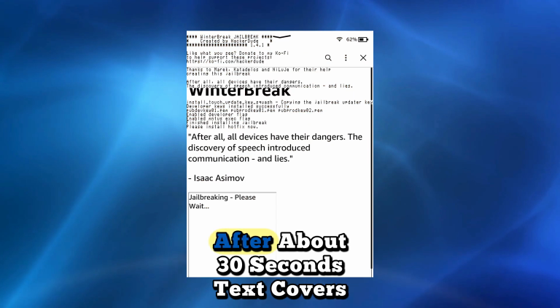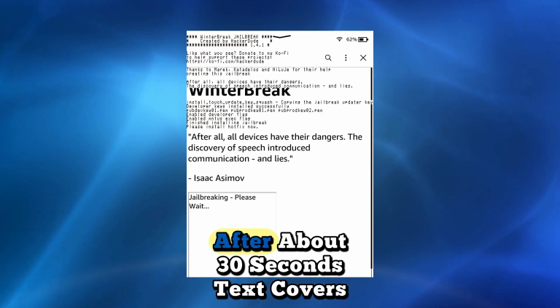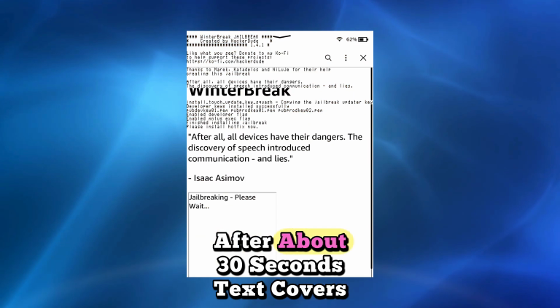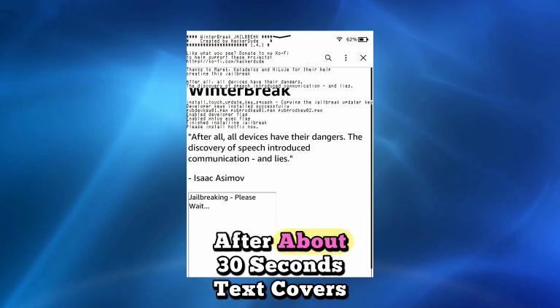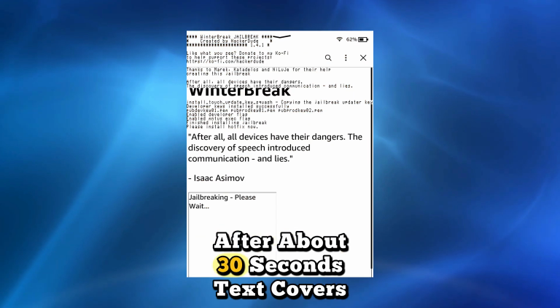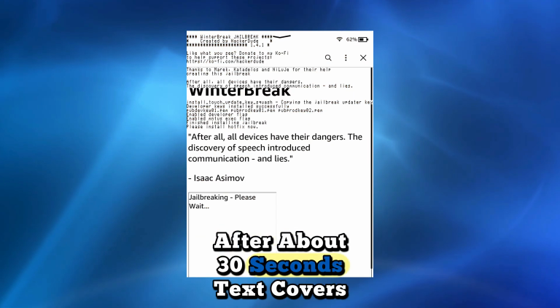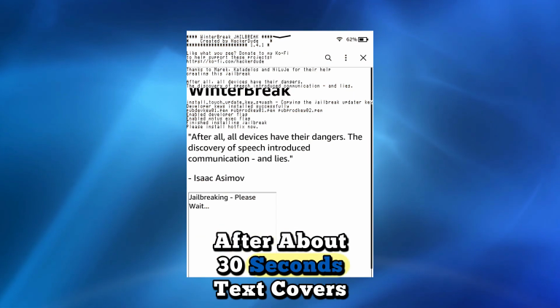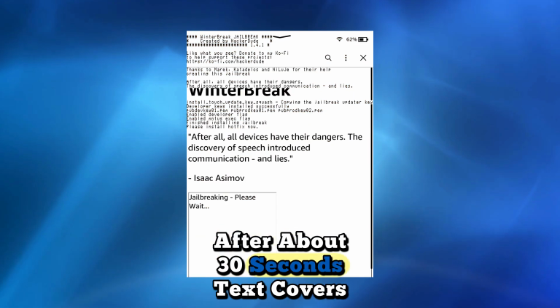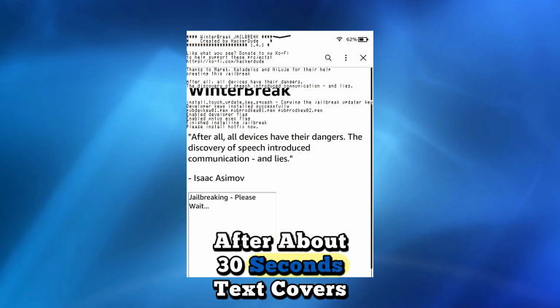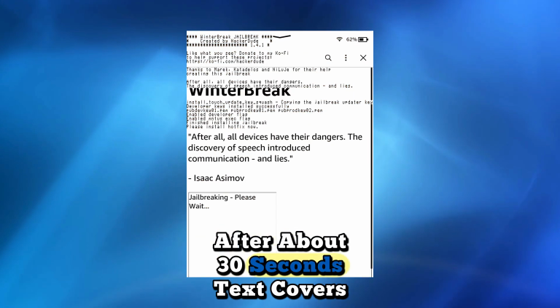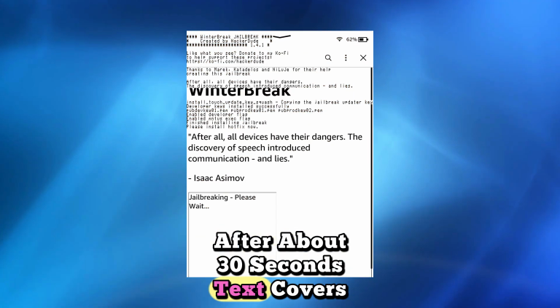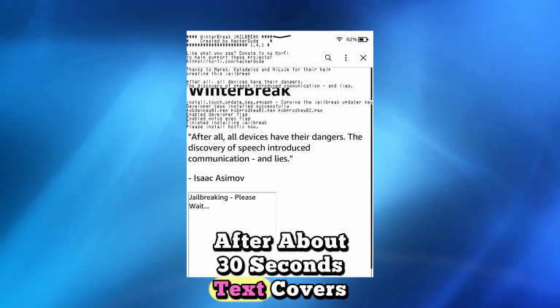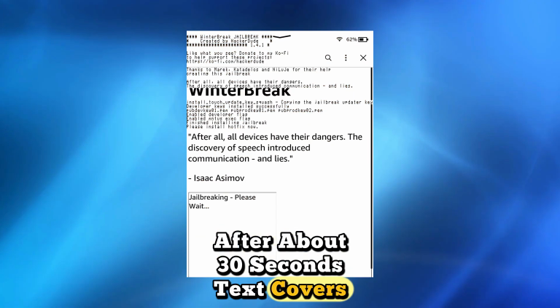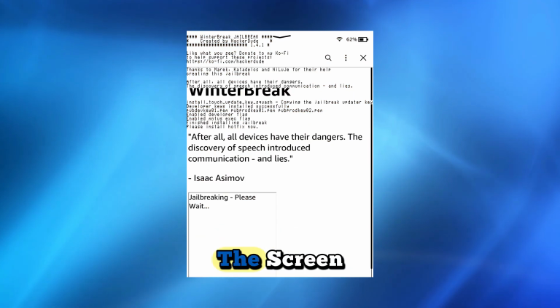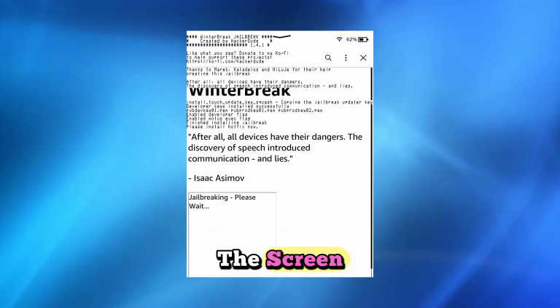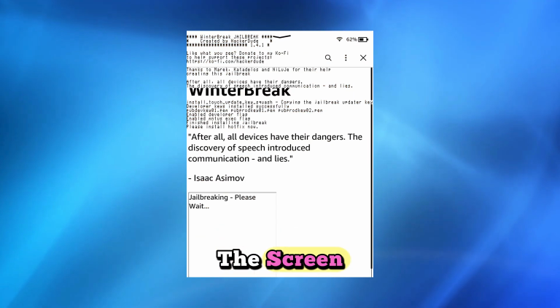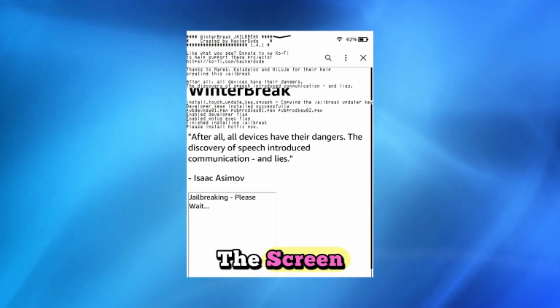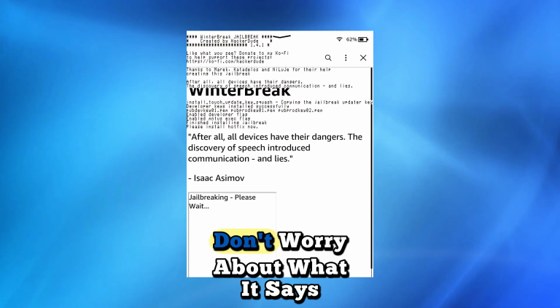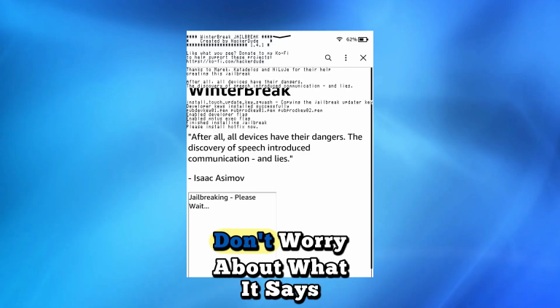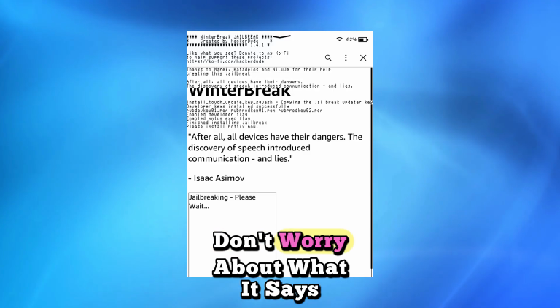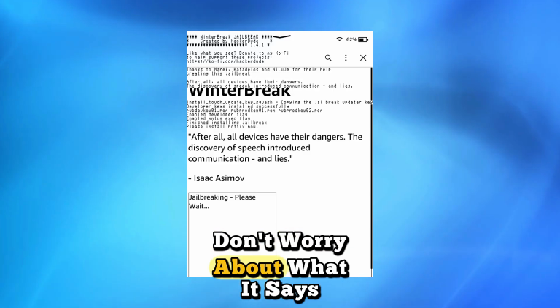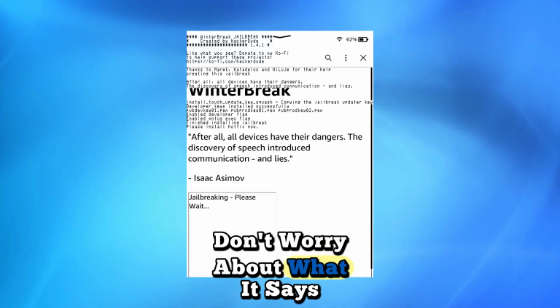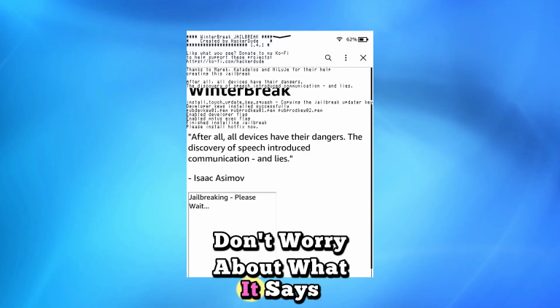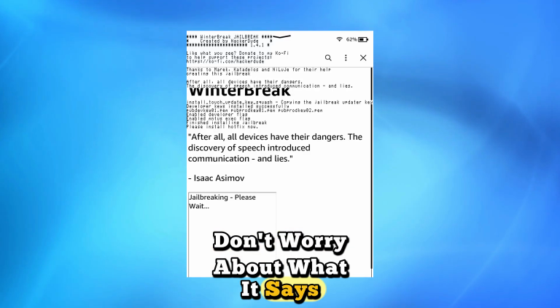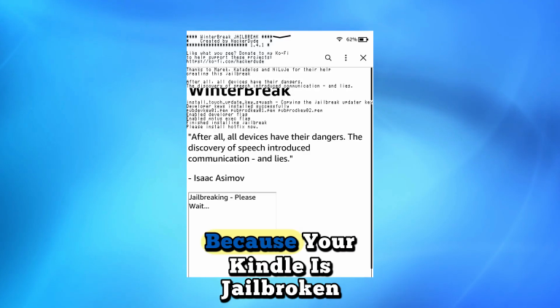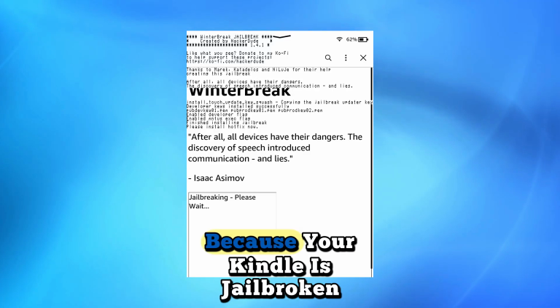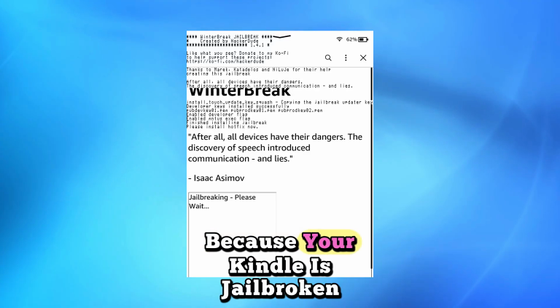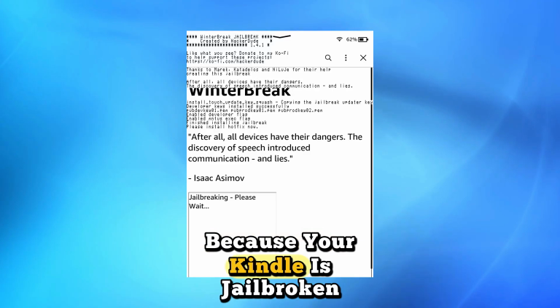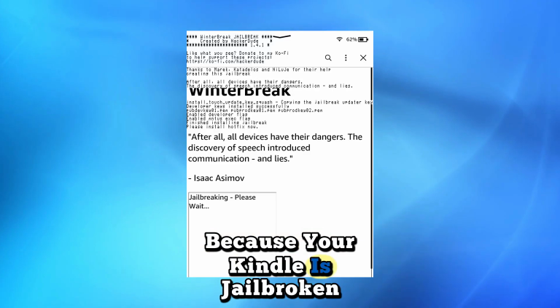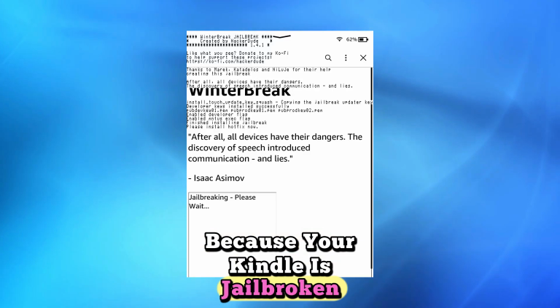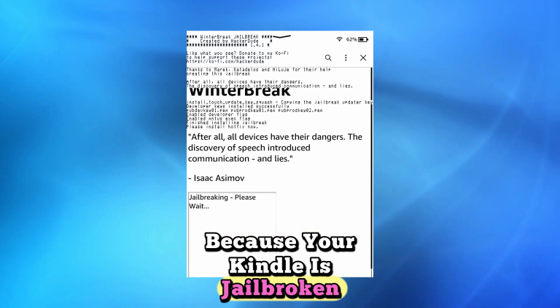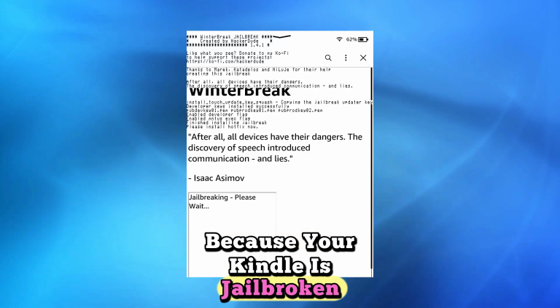Tap the Winner Brake icon when it appears. After about 30 seconds, text covers the screen. Don't worry about what it says — your Kindle is now jailbroken.